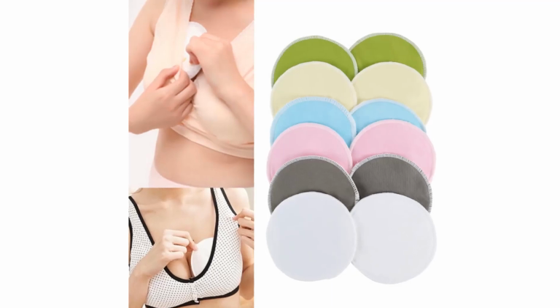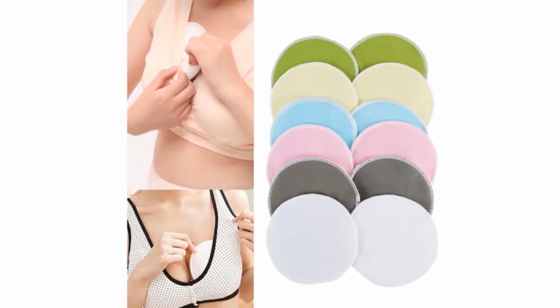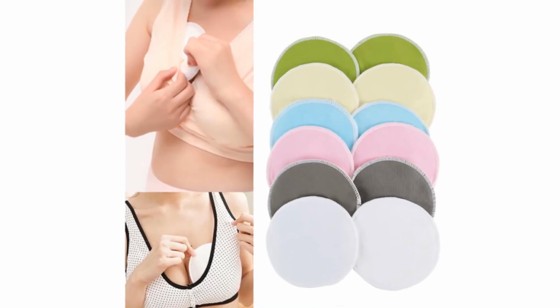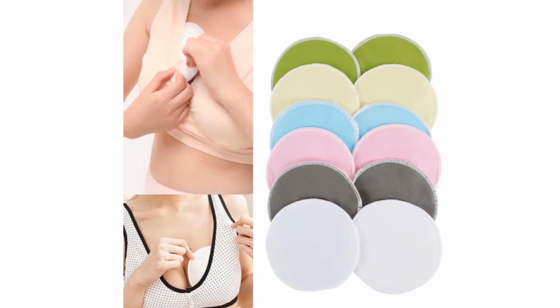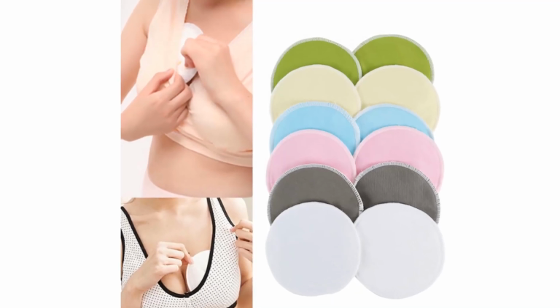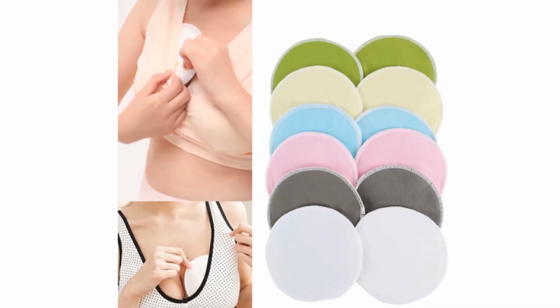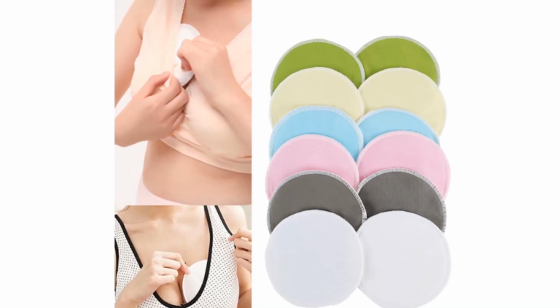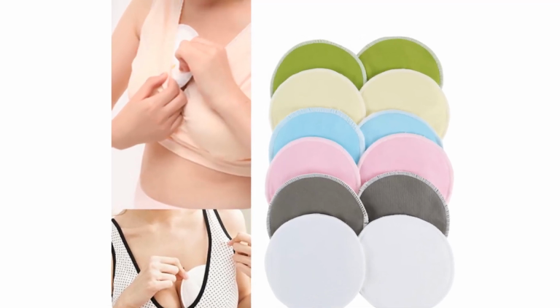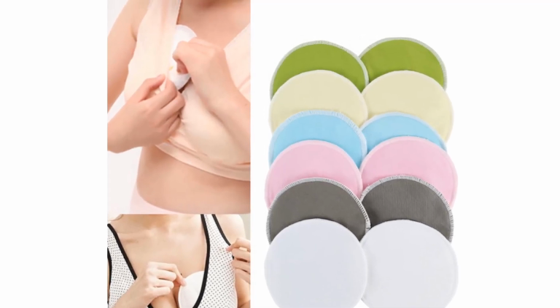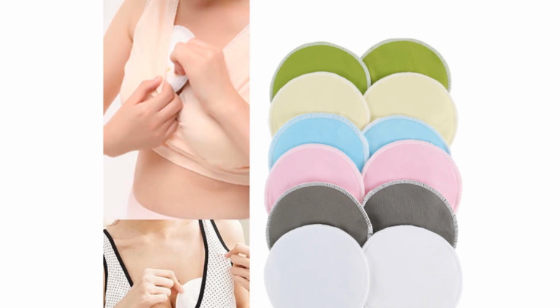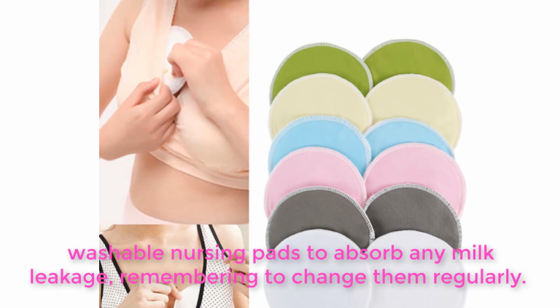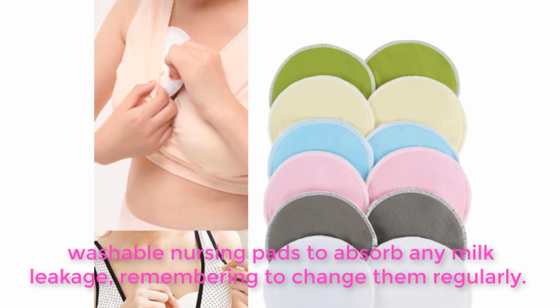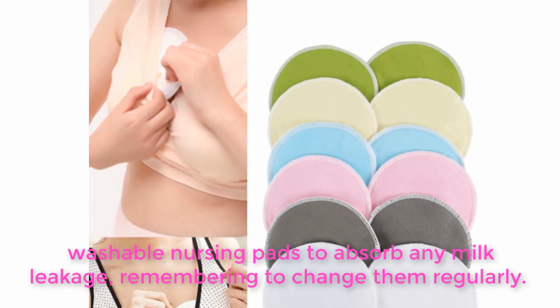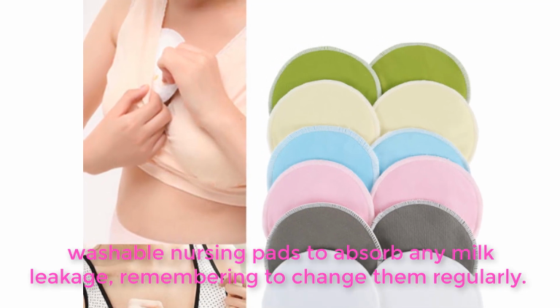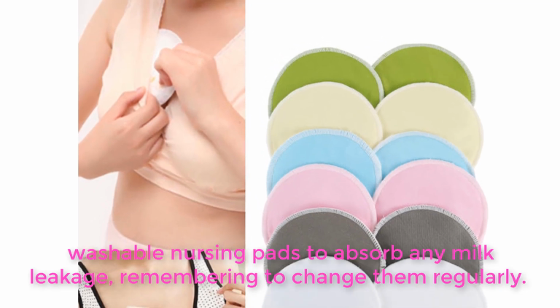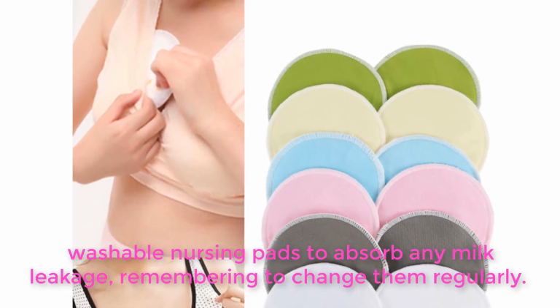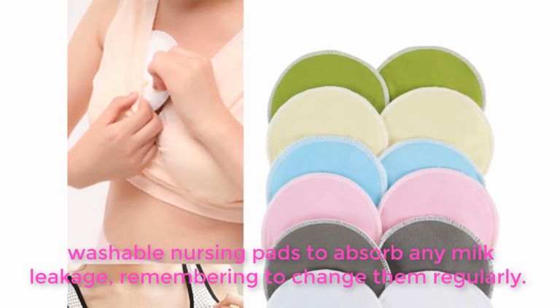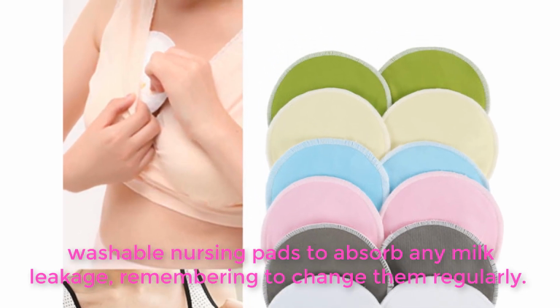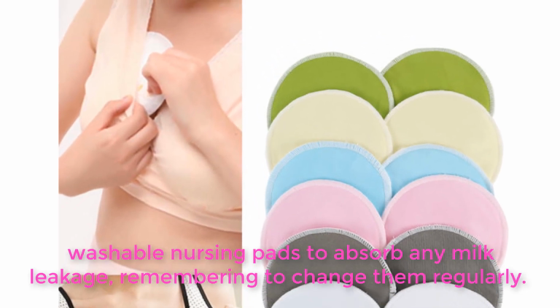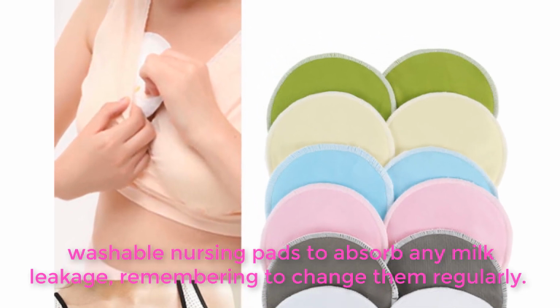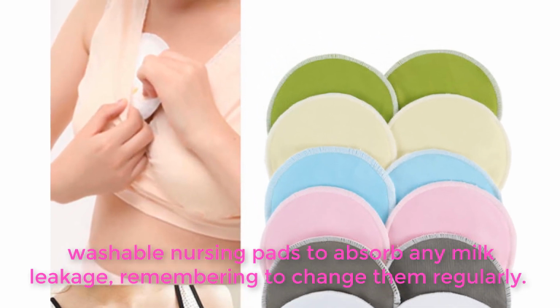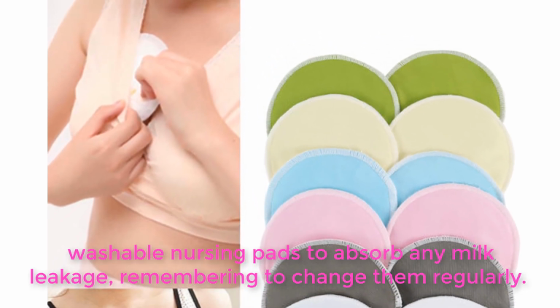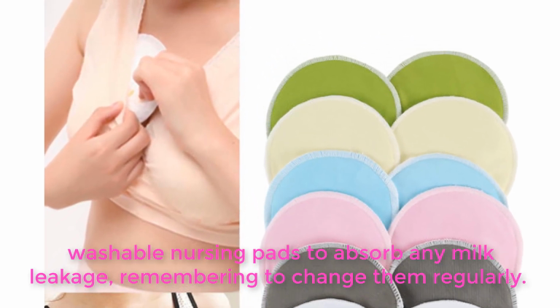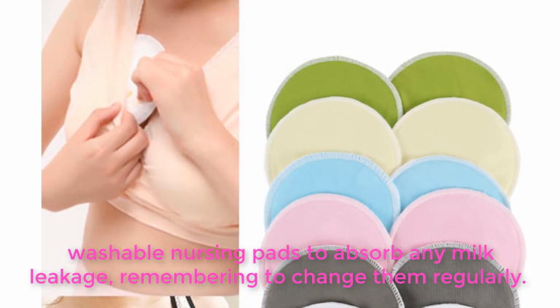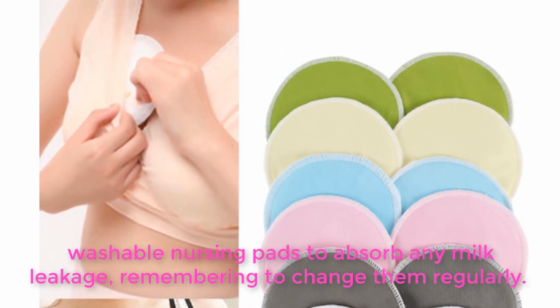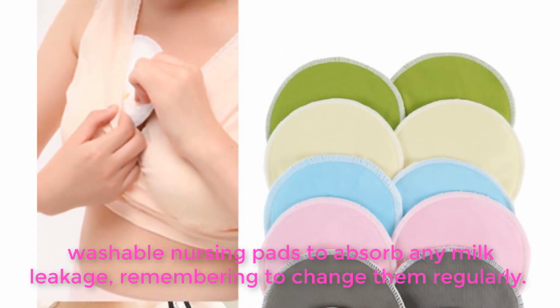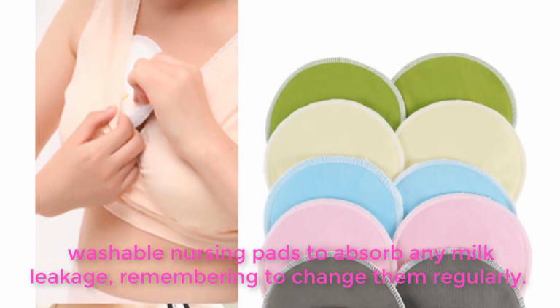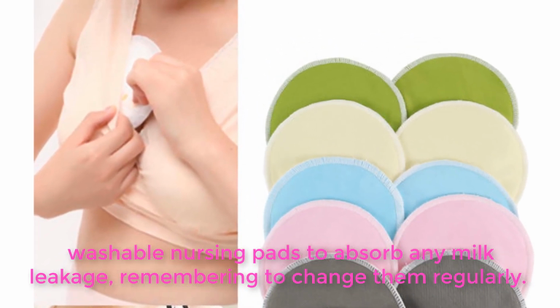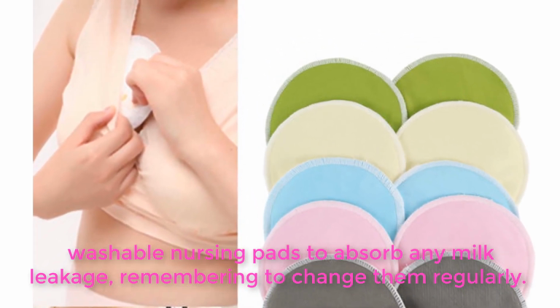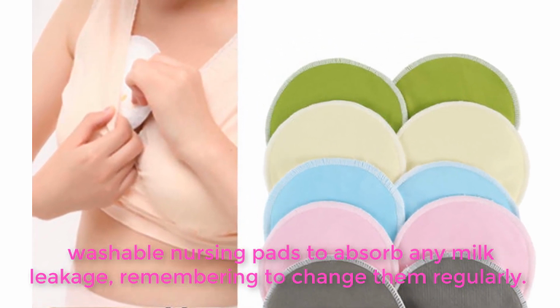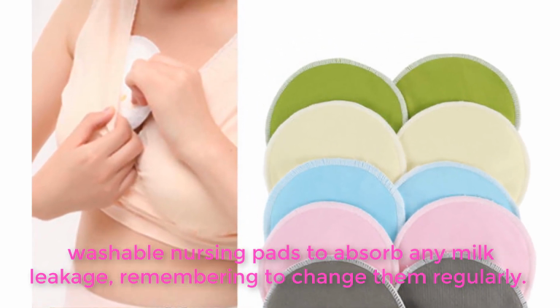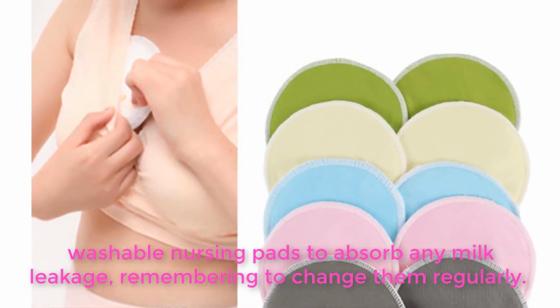Use either disposable or washable nursing pads to absorb any milk leakage, remembering to change them regularly.